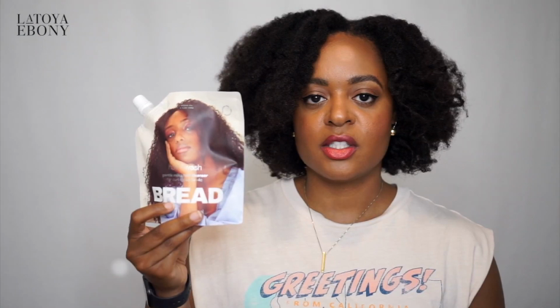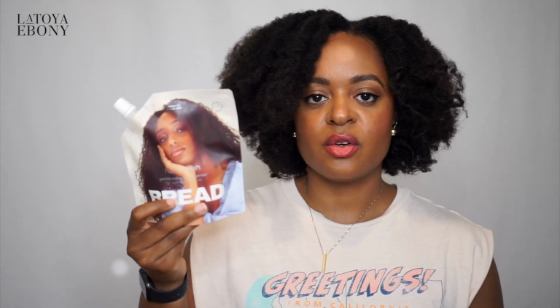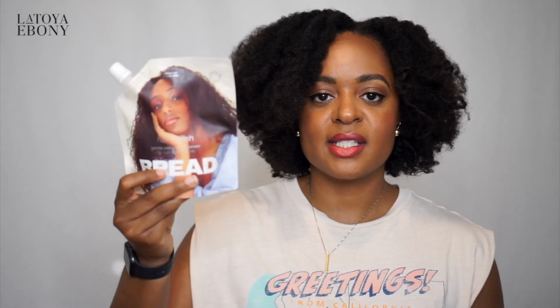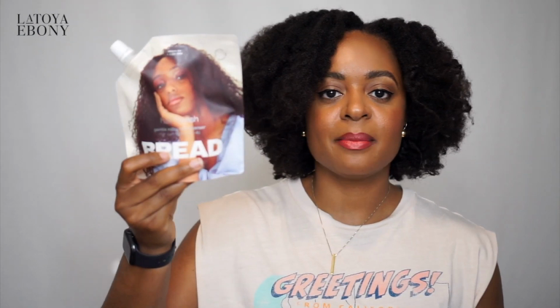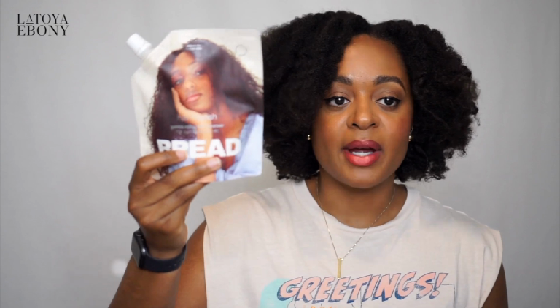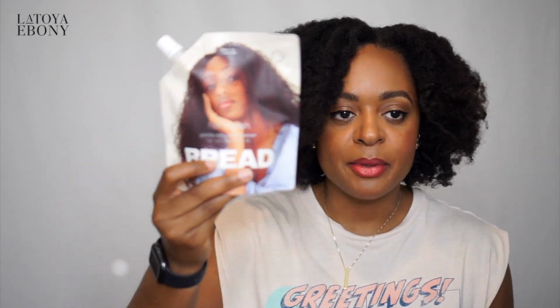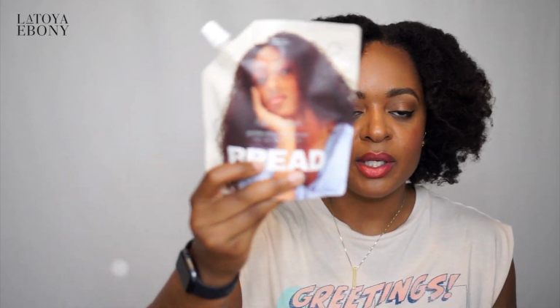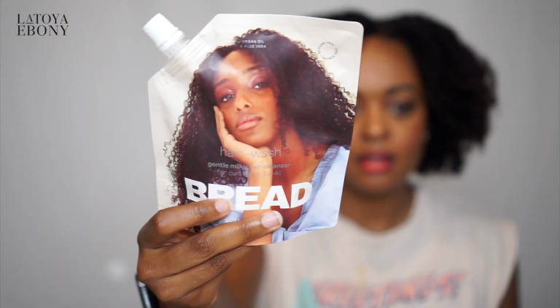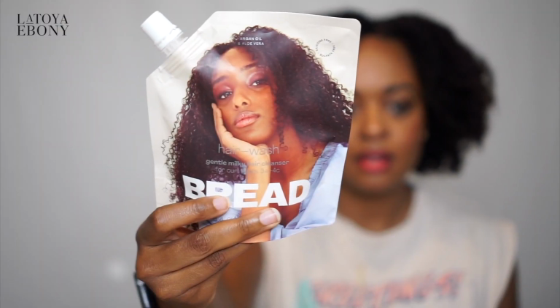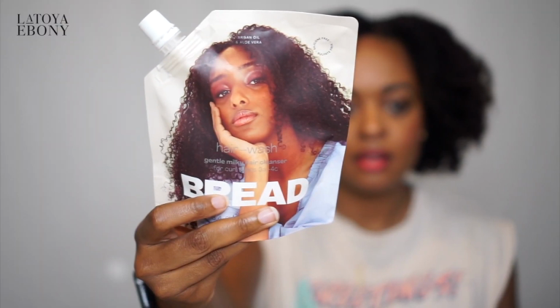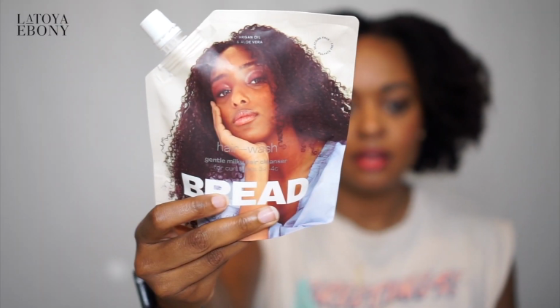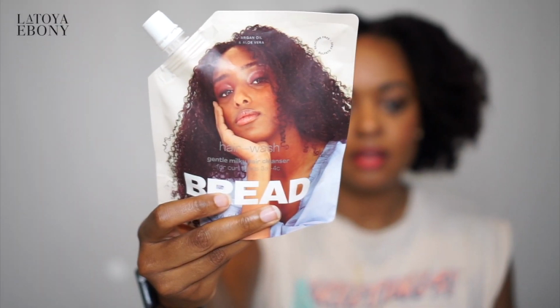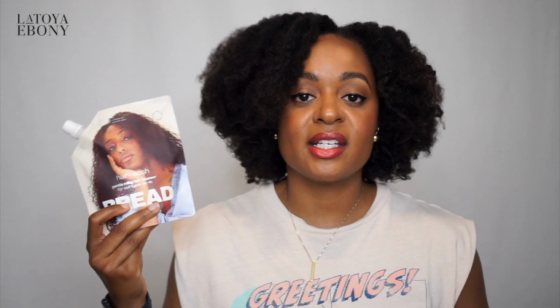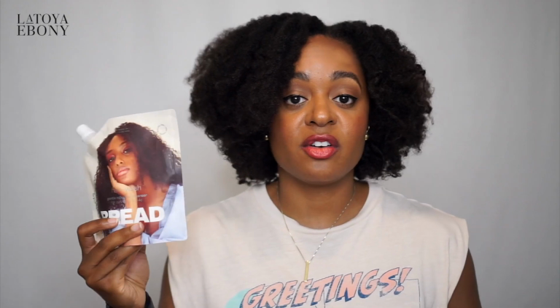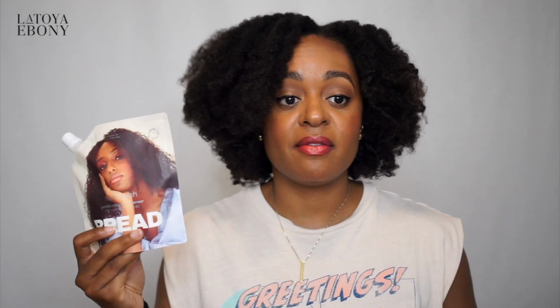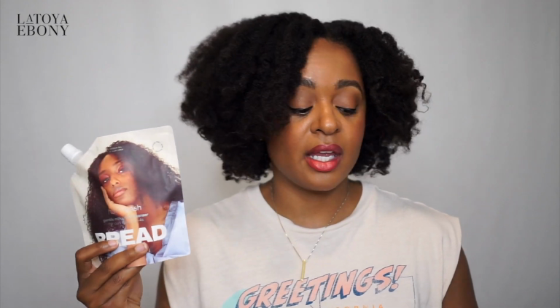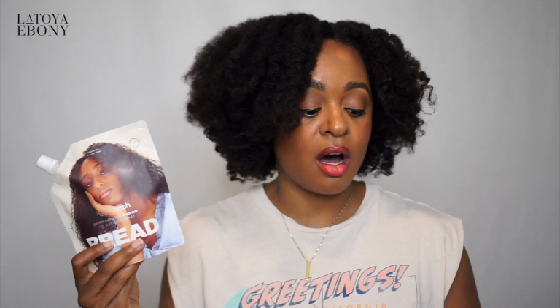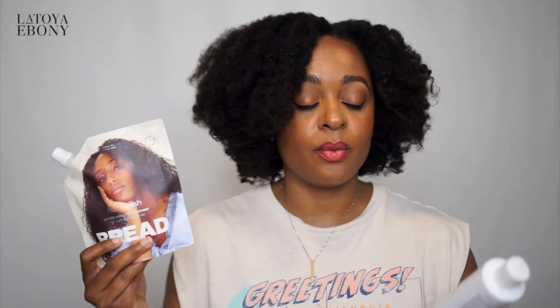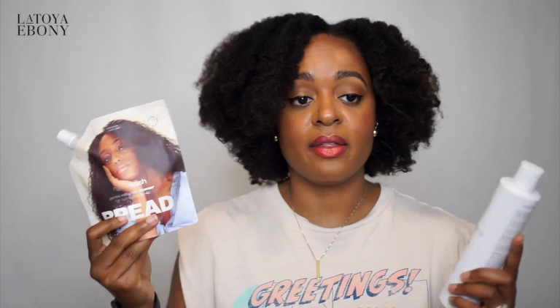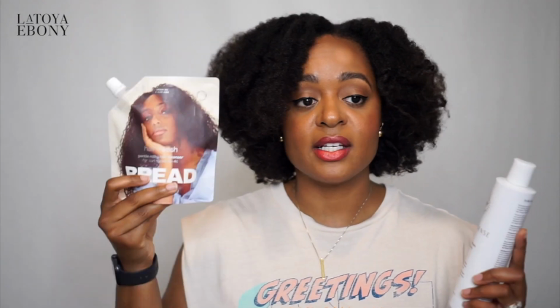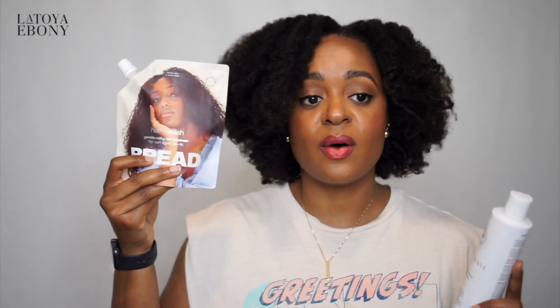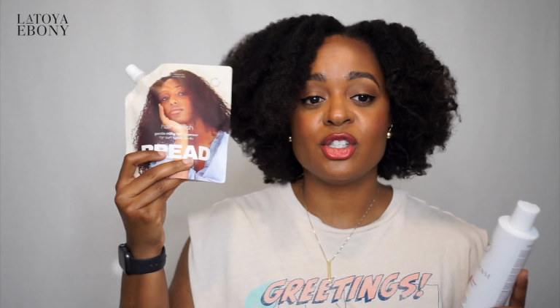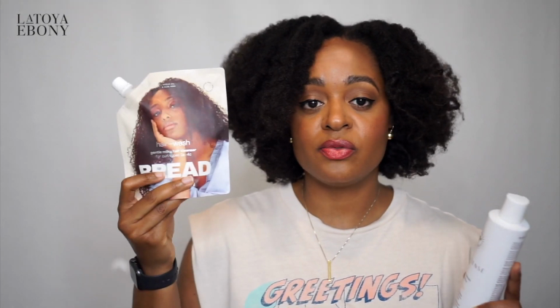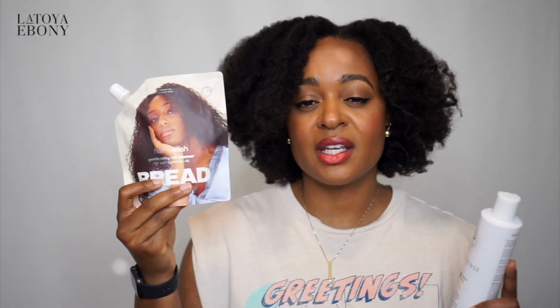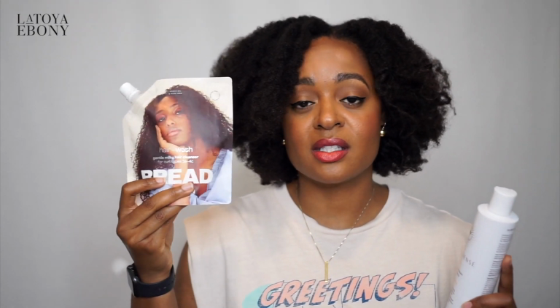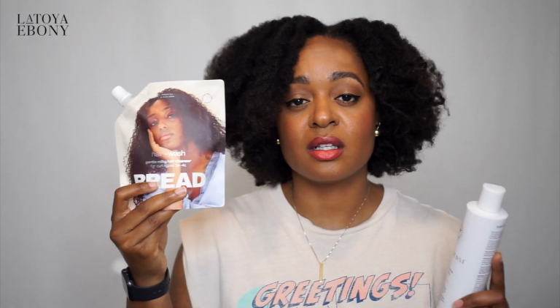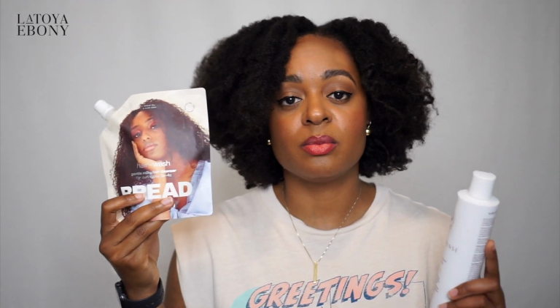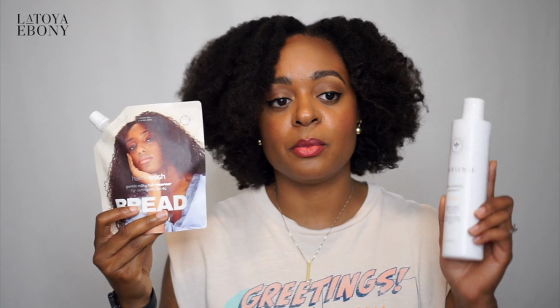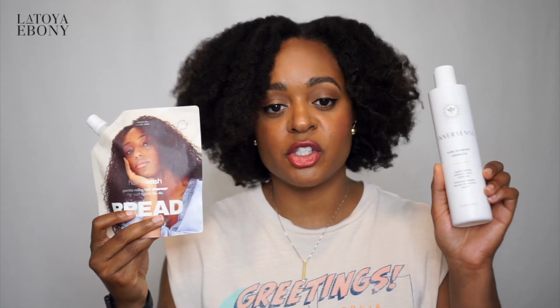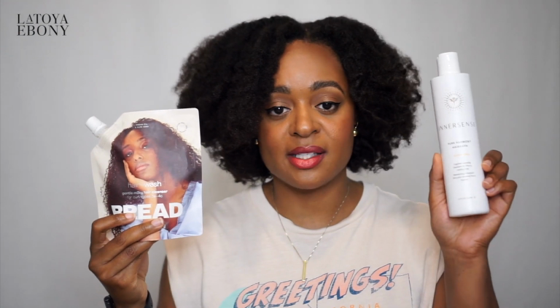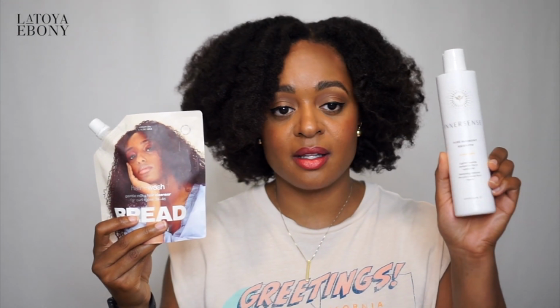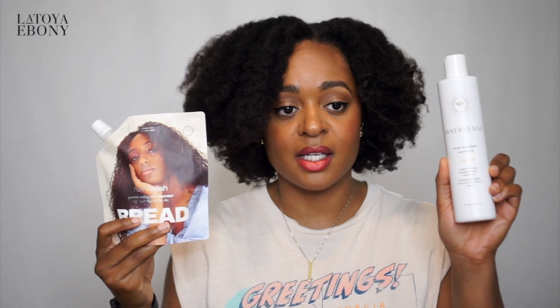This is the Bread Beauty shampoo — that's what I started everything off with, and I do feel like this is a little more moisturizing than the Innersense.